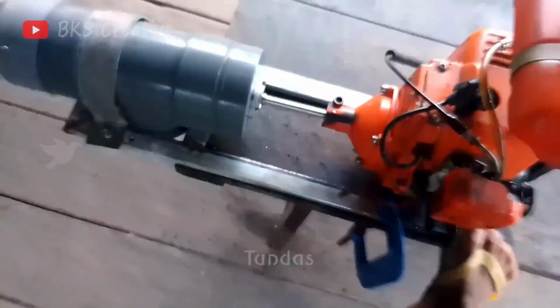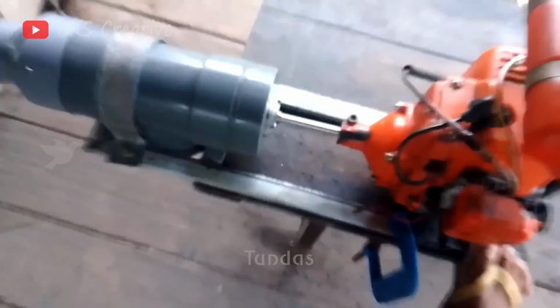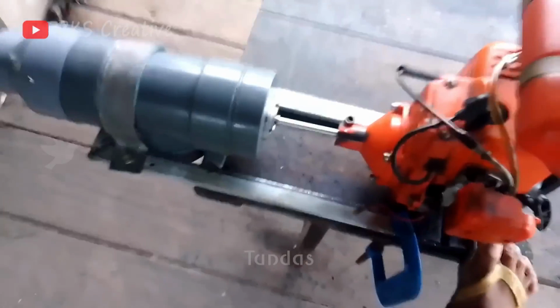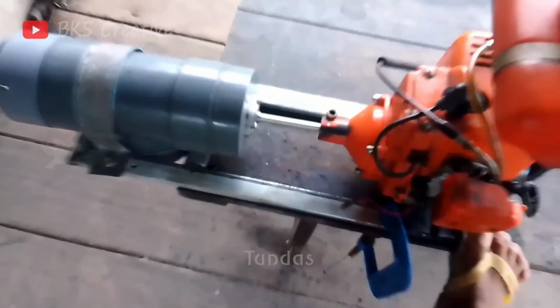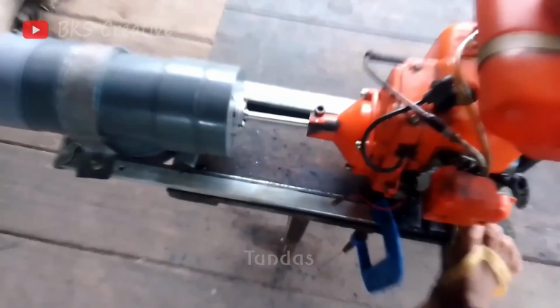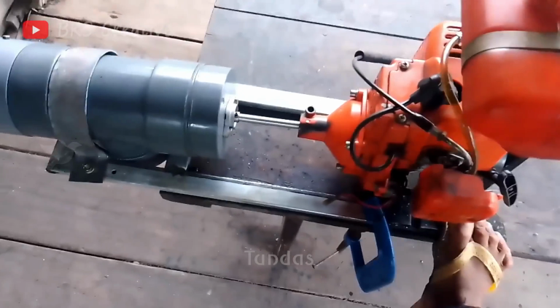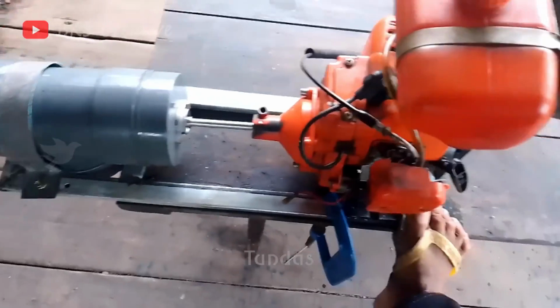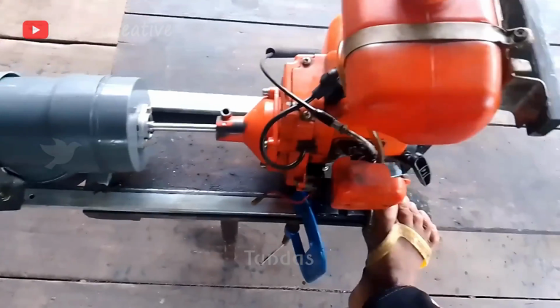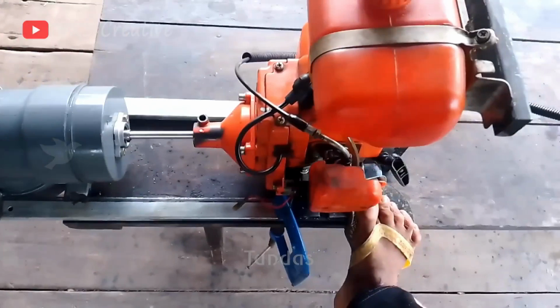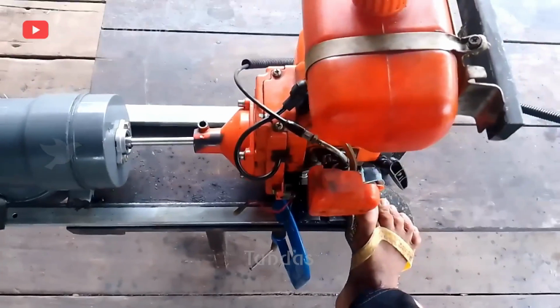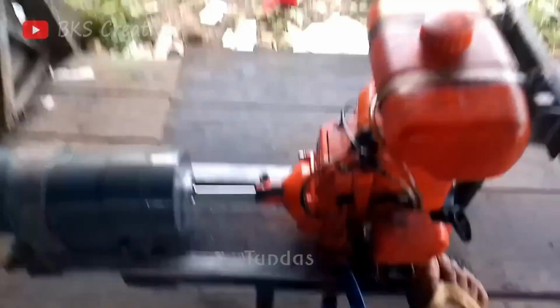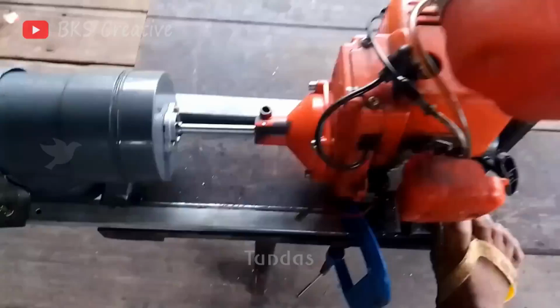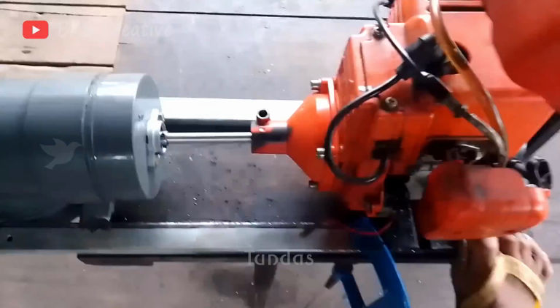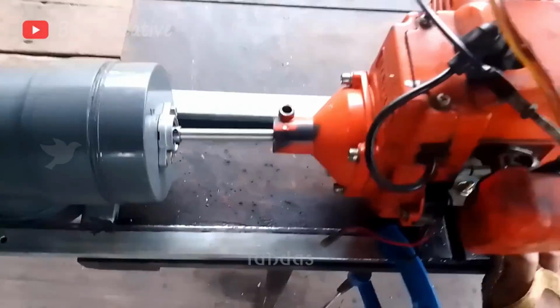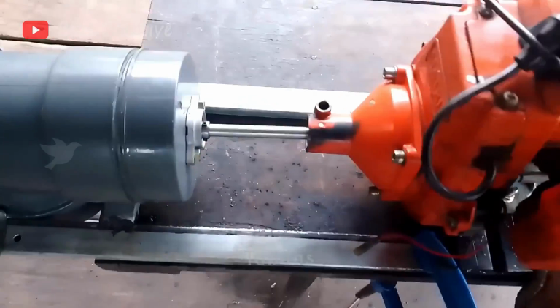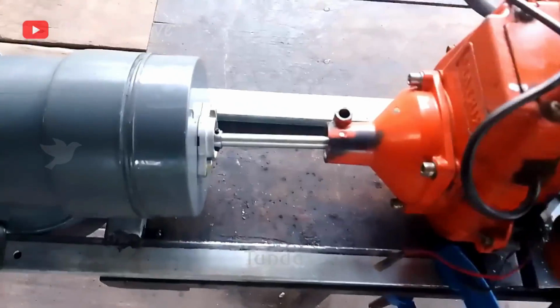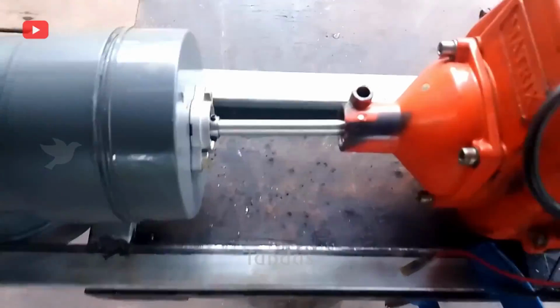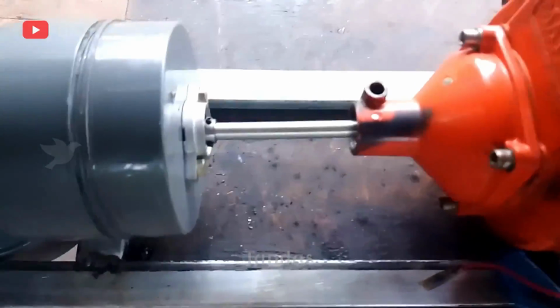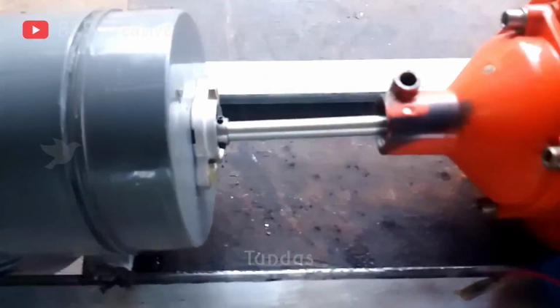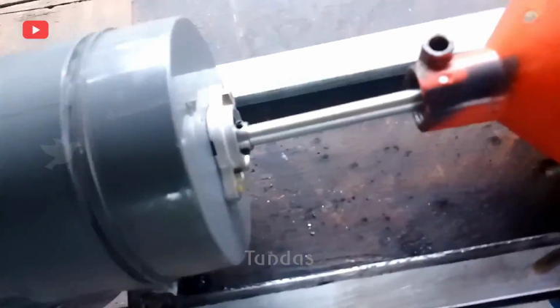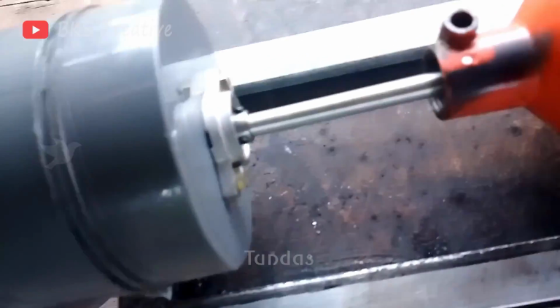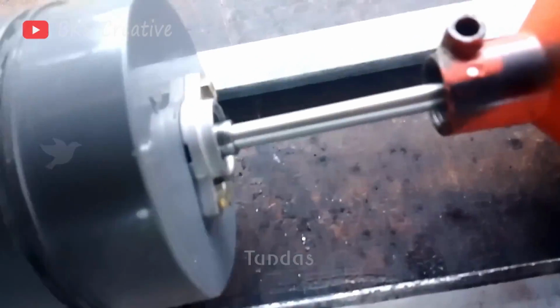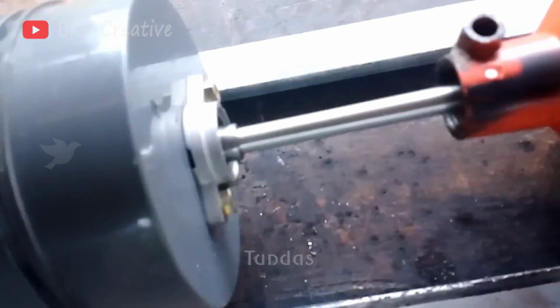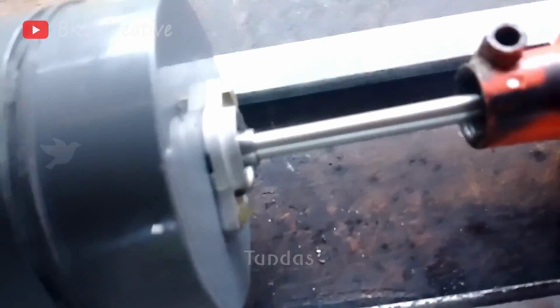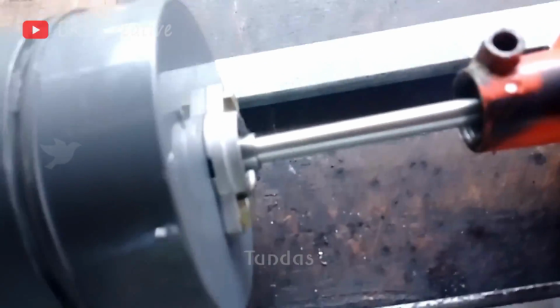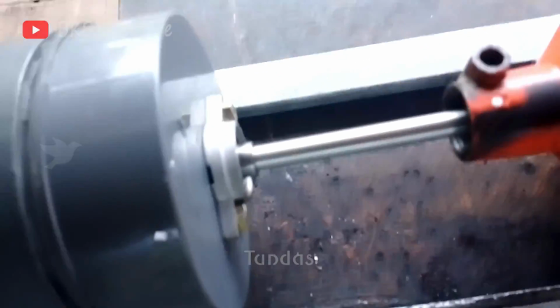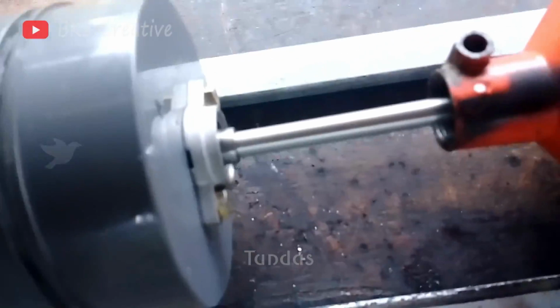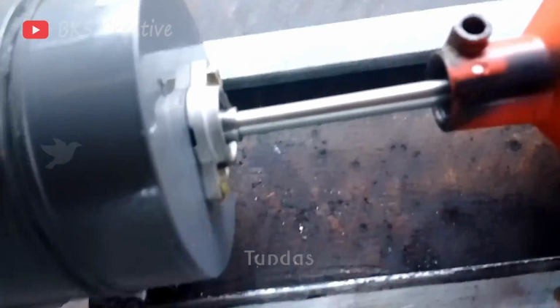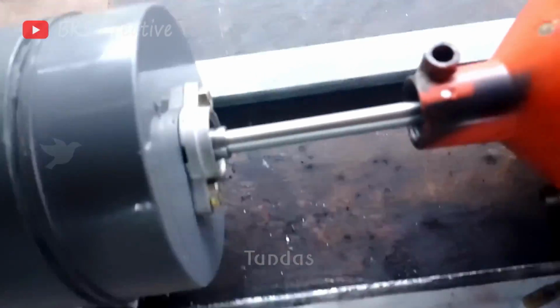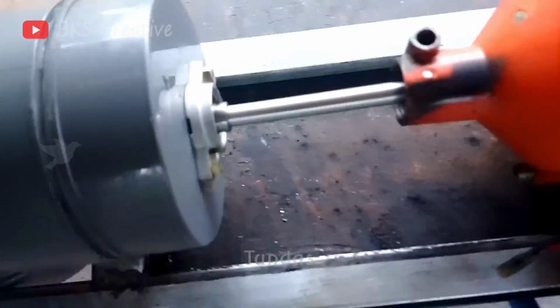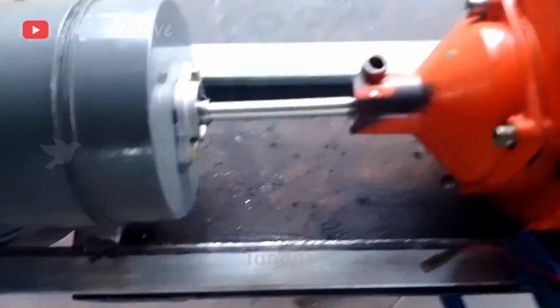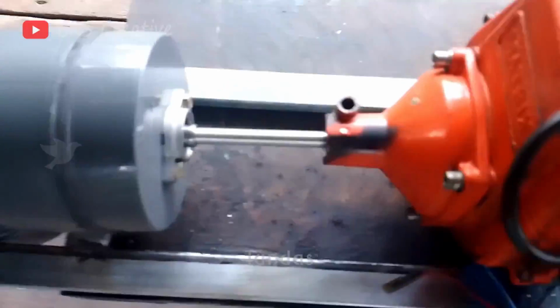Now, so that you understand, we will show you with a clear example how our boat engine works.